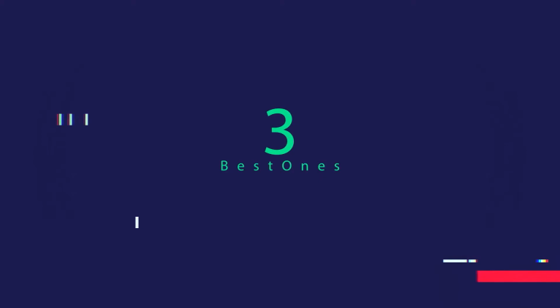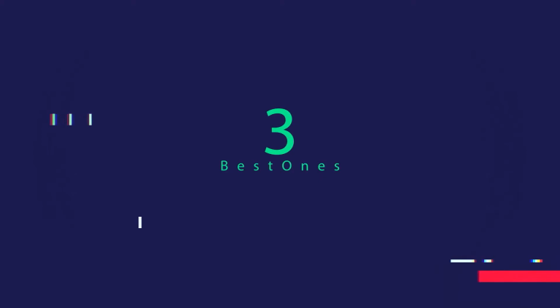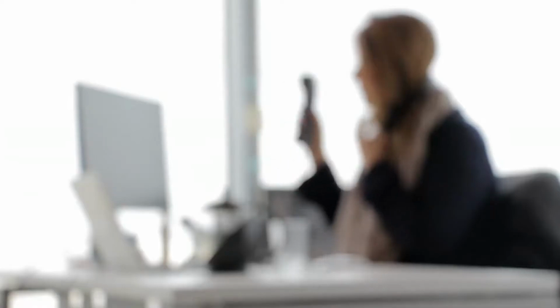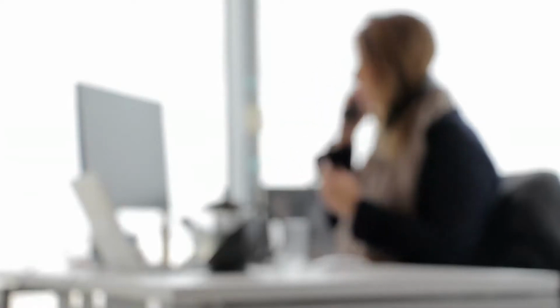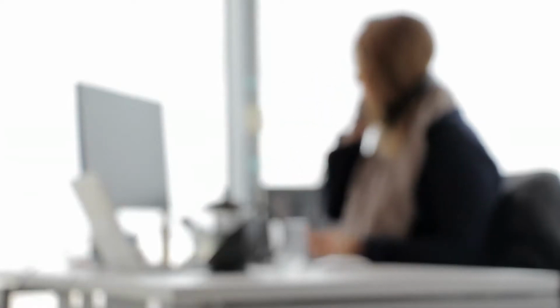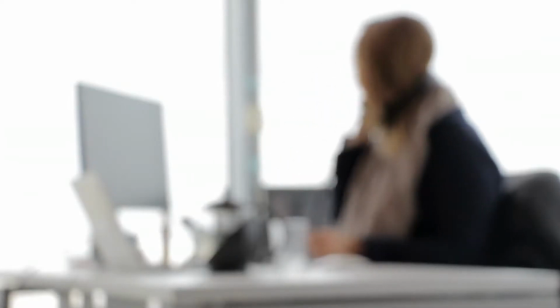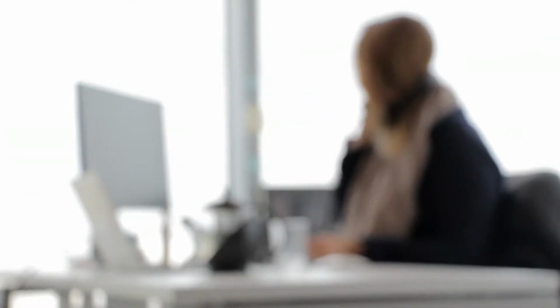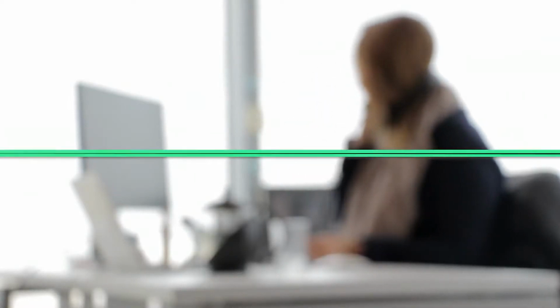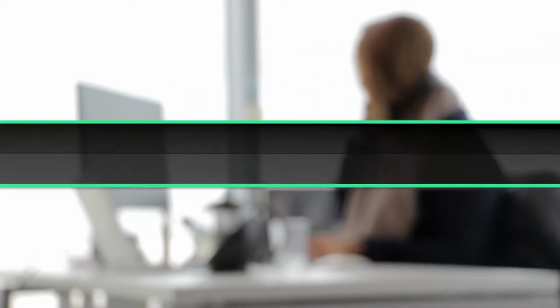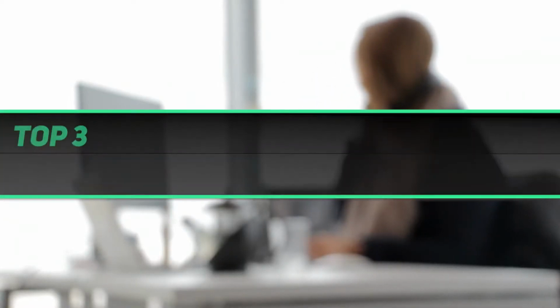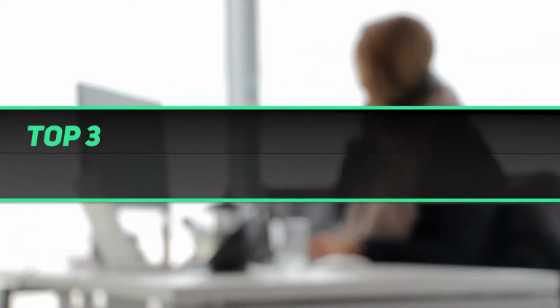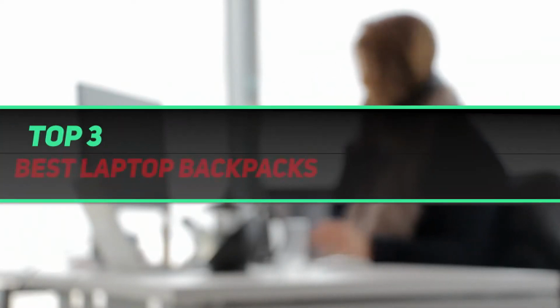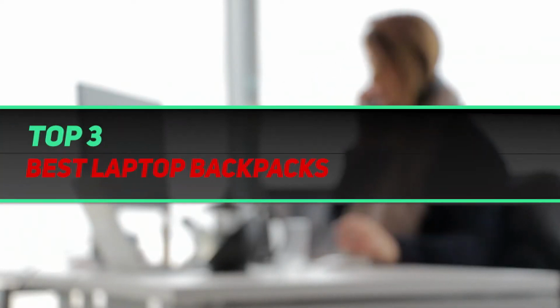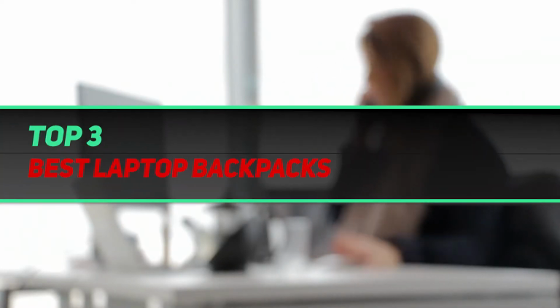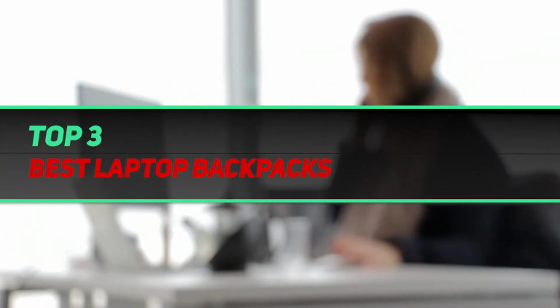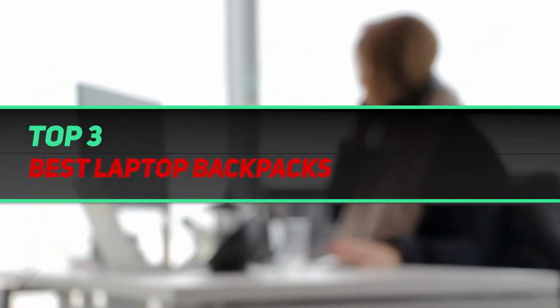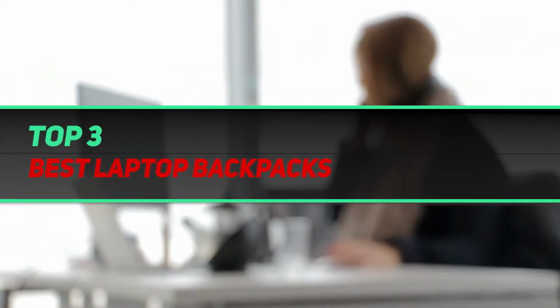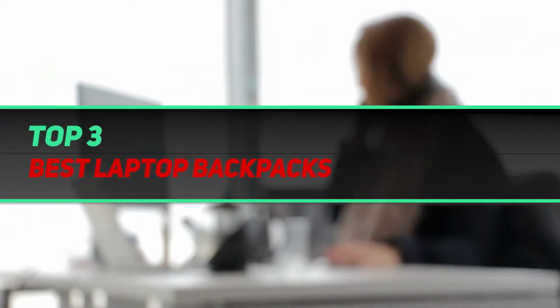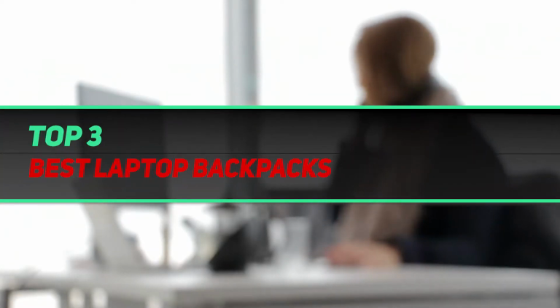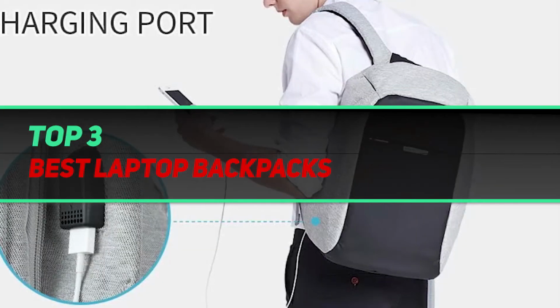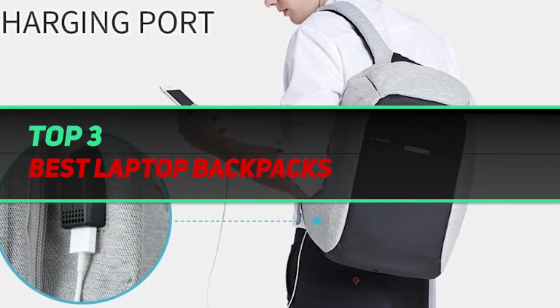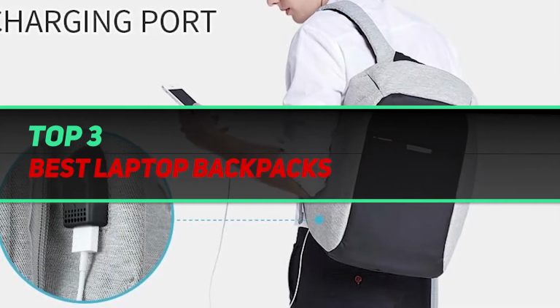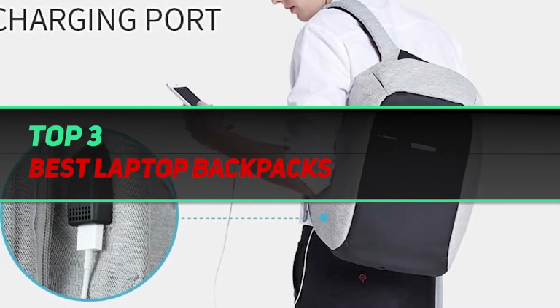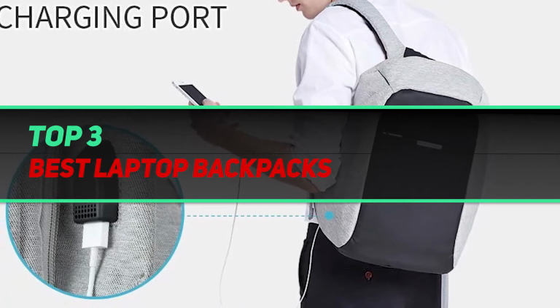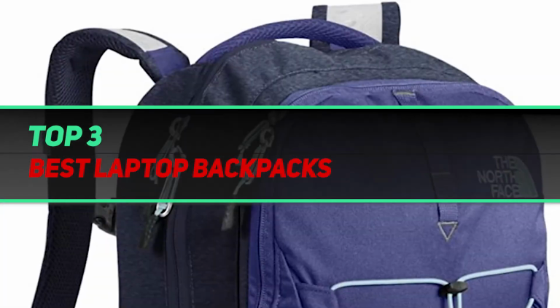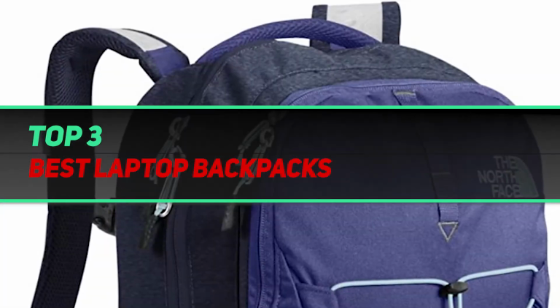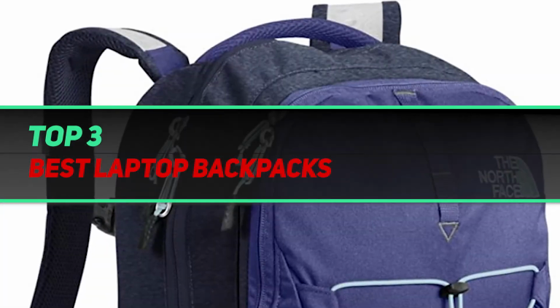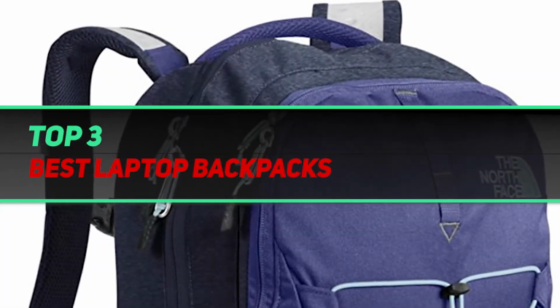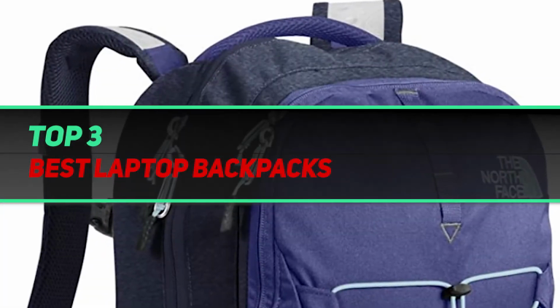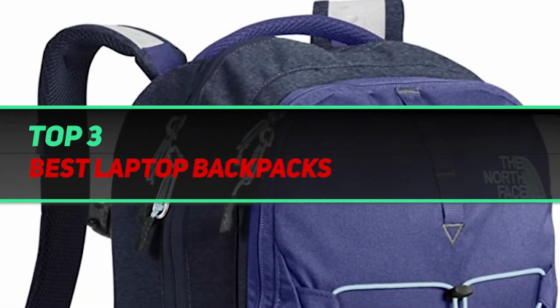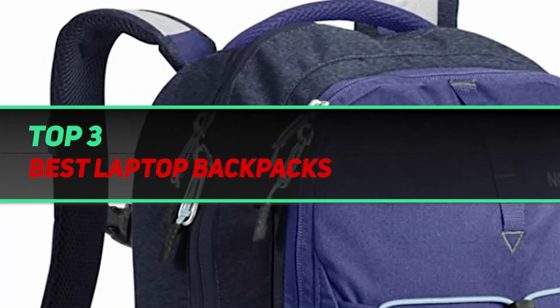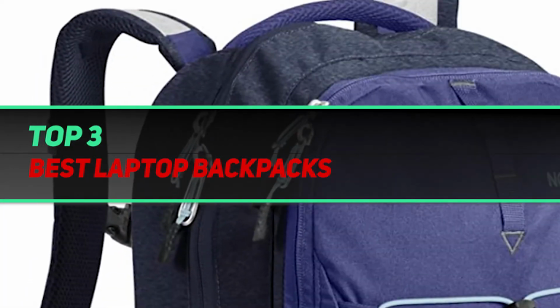Hi guys, welcome back to my channel. In today's video, we're gonna check out the top 3 best laptop backpacks.